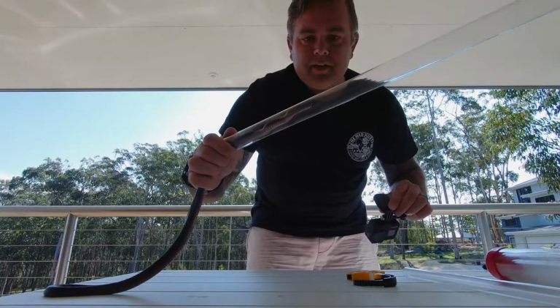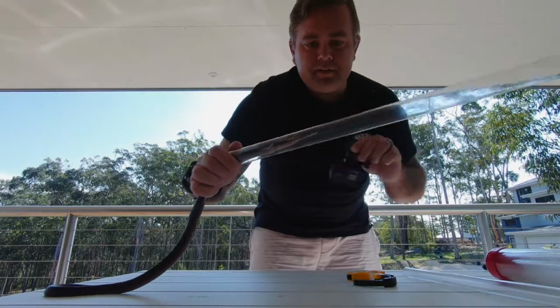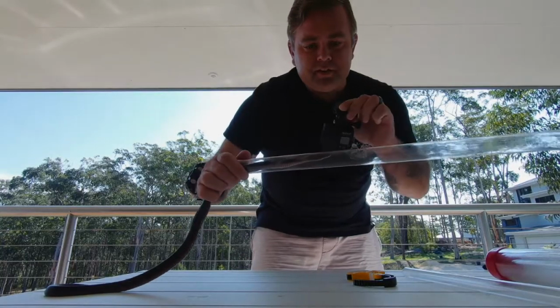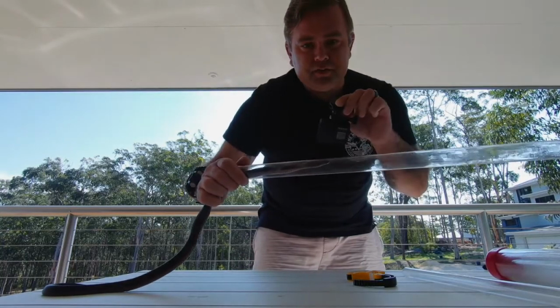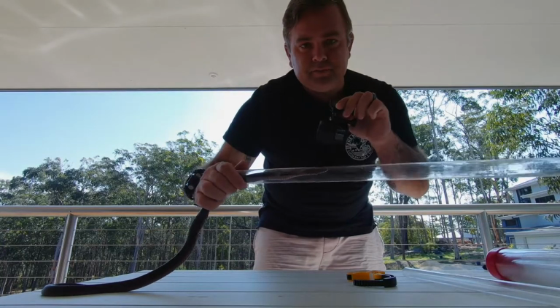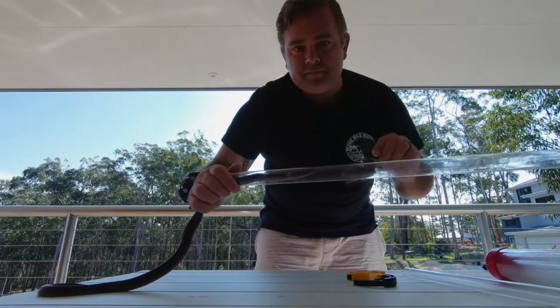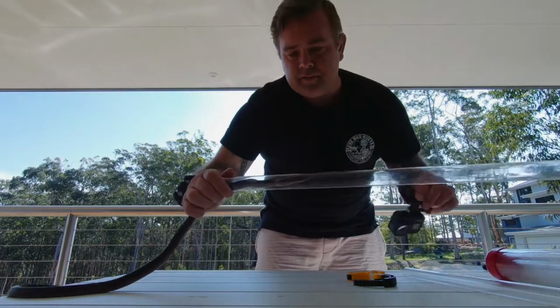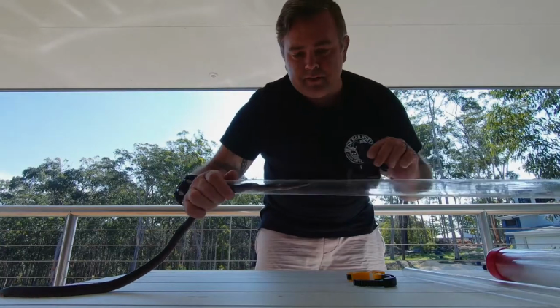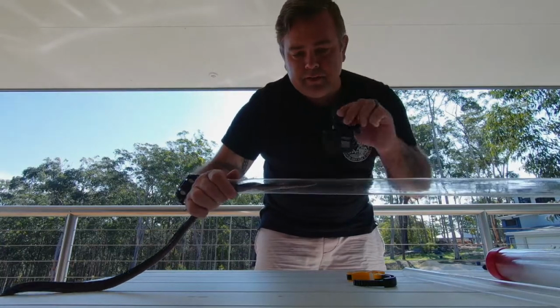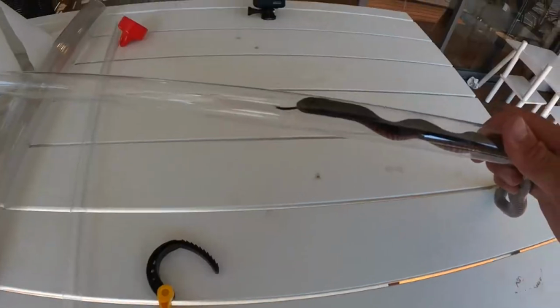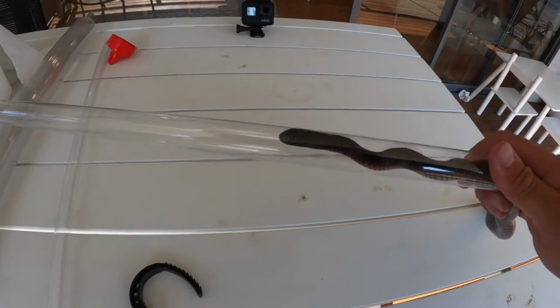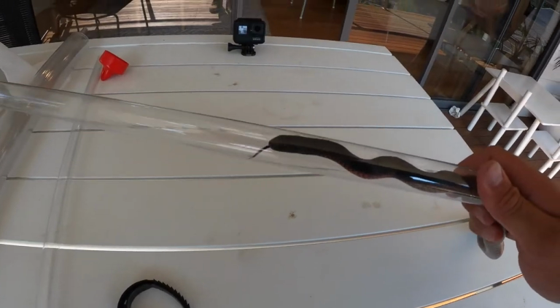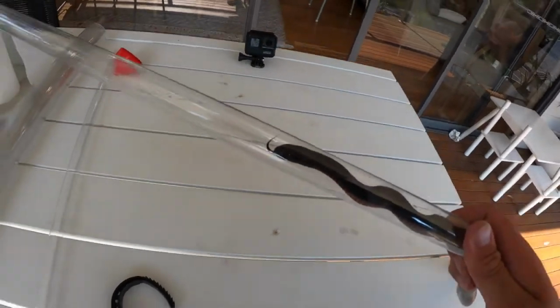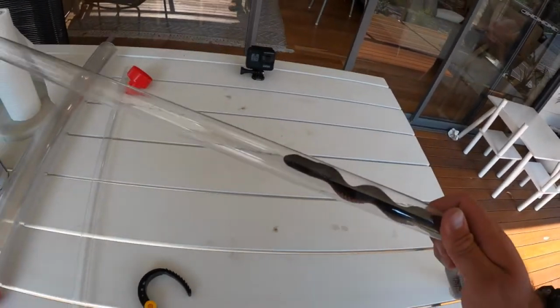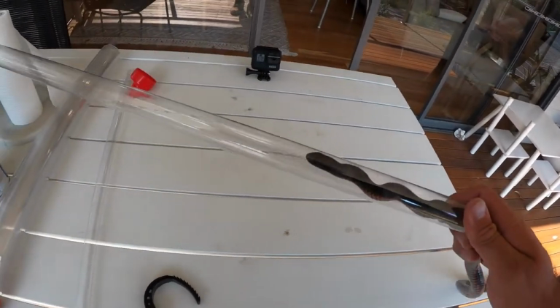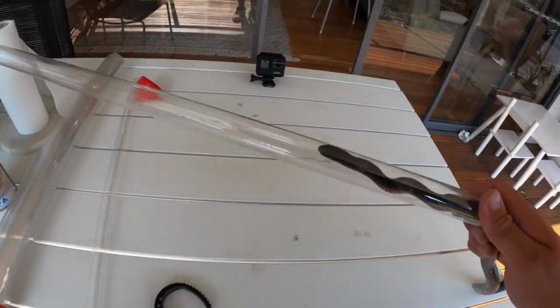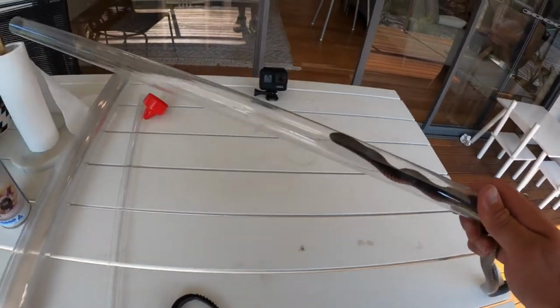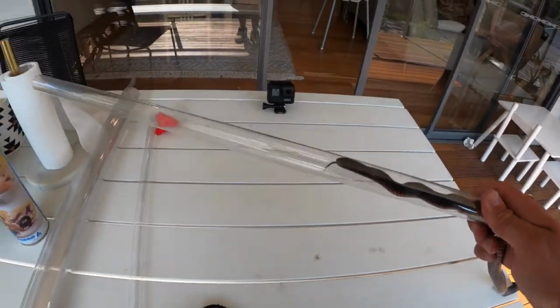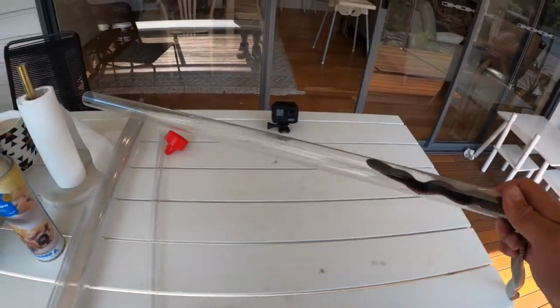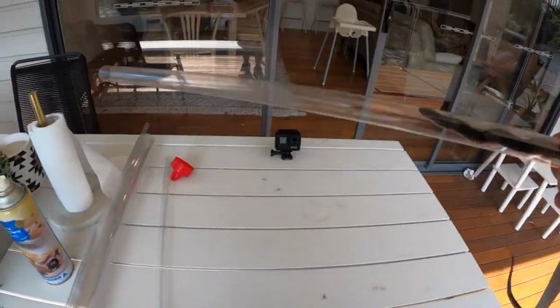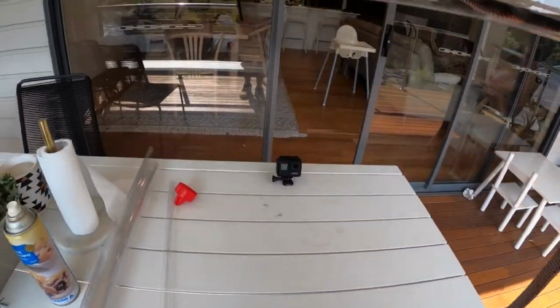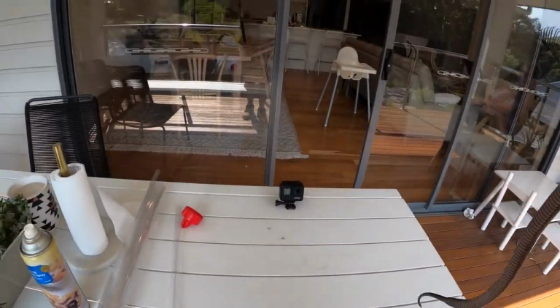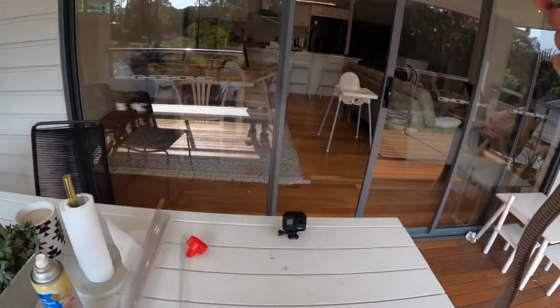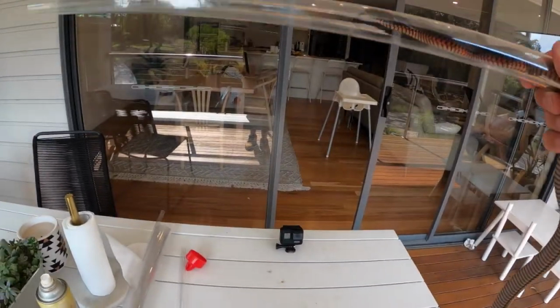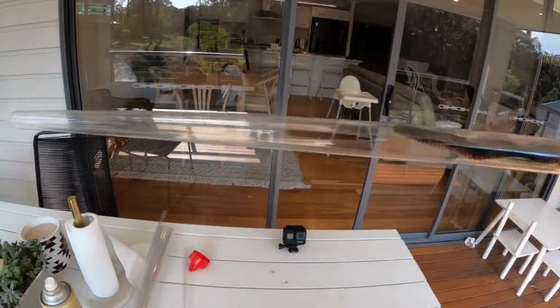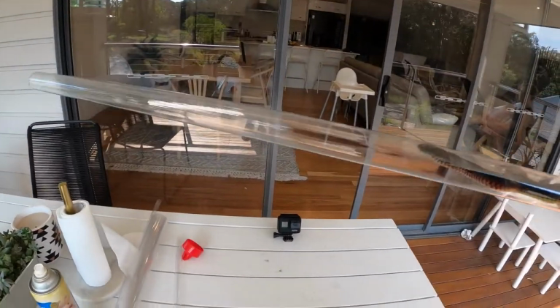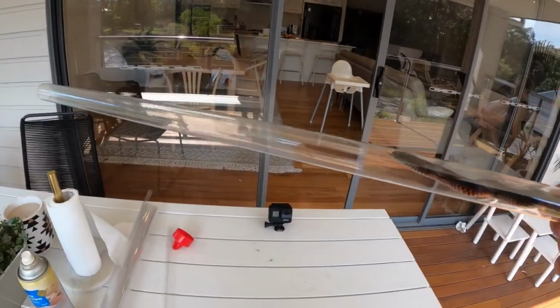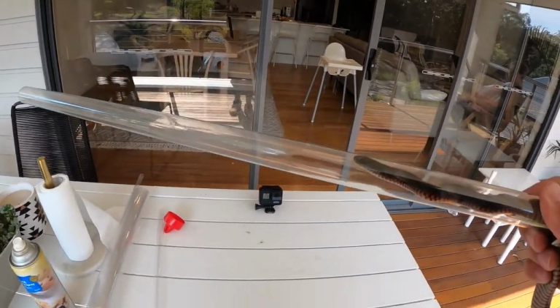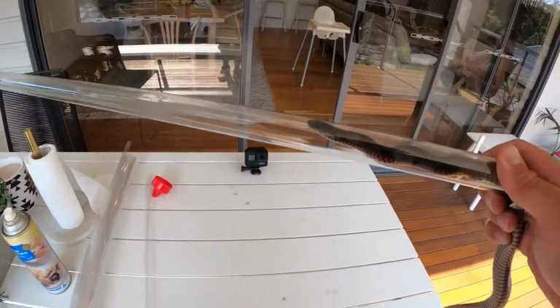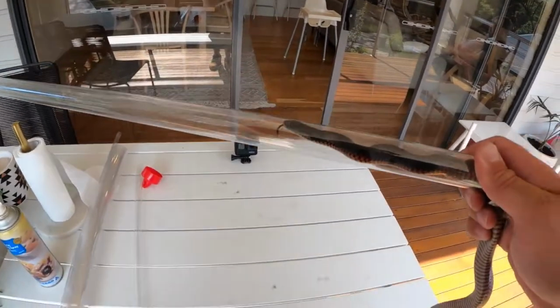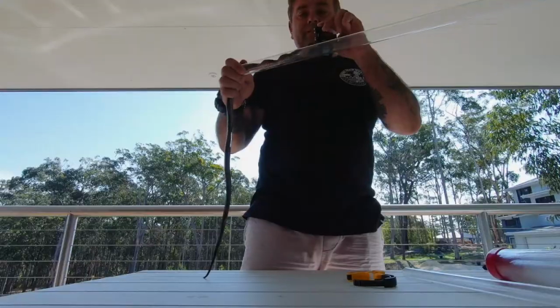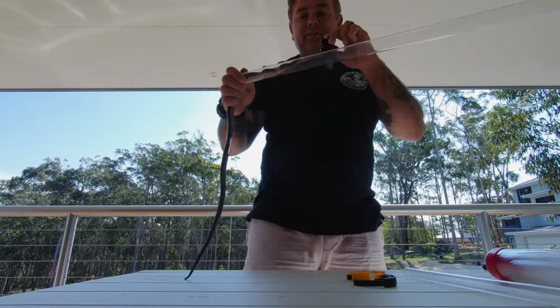Now he's in the tube. He's completely safe and I'm completely safe, so now I can do what I have to do.